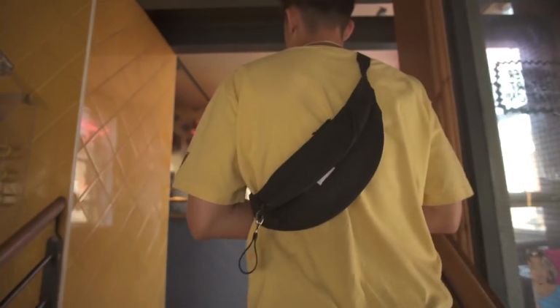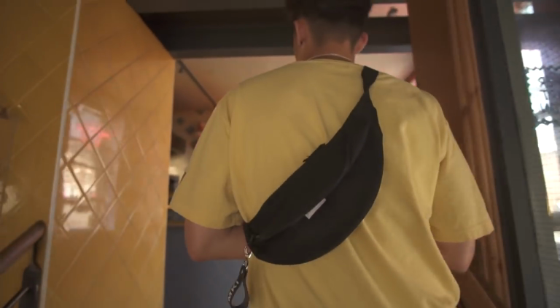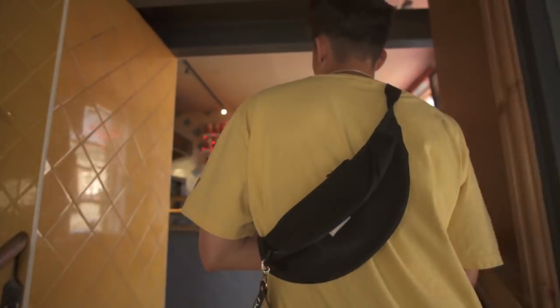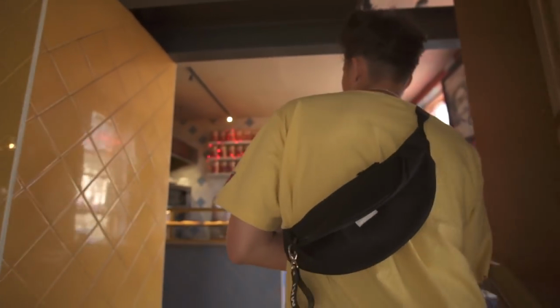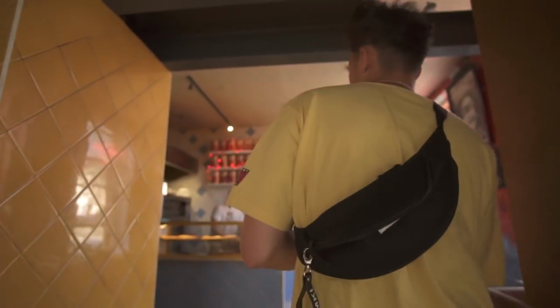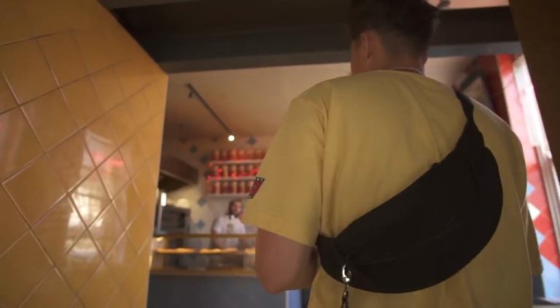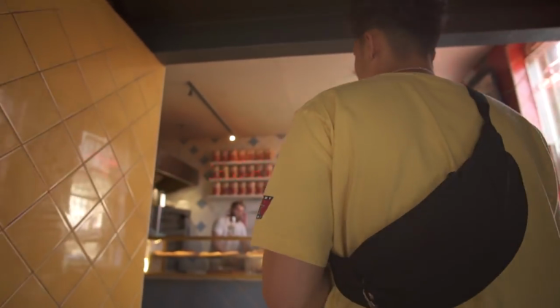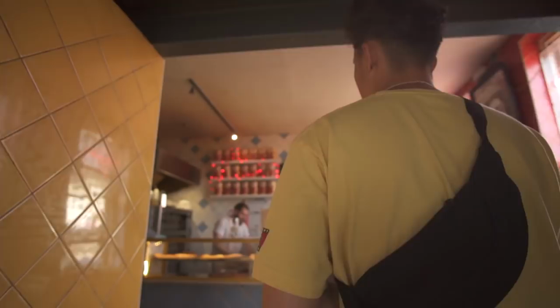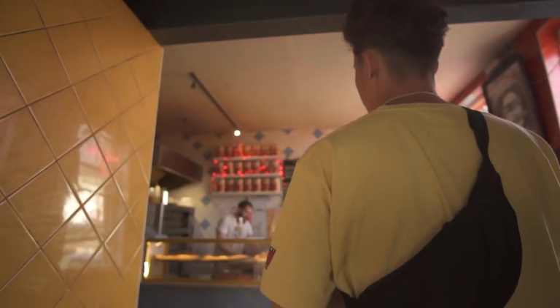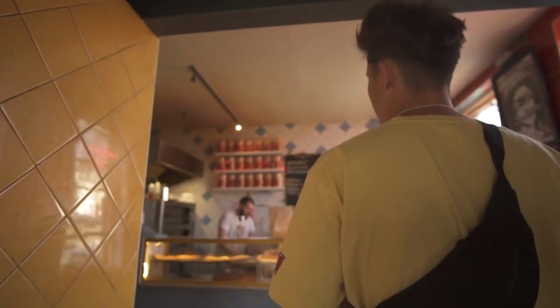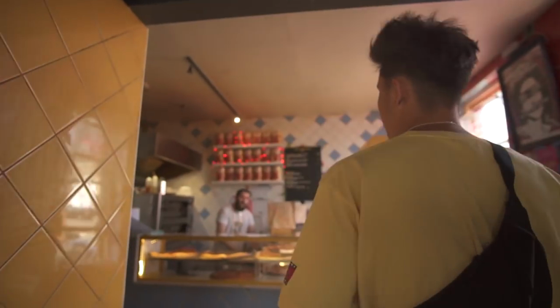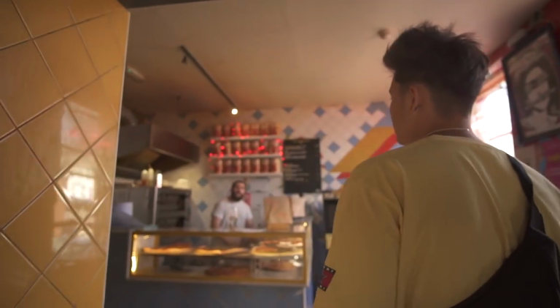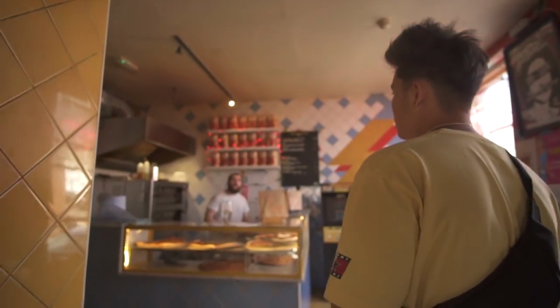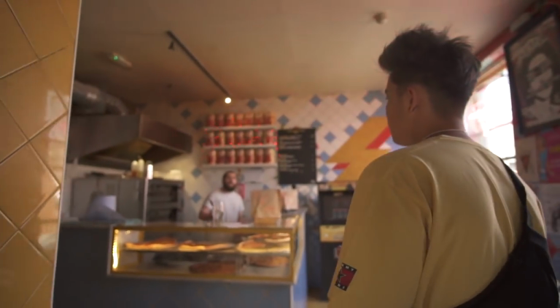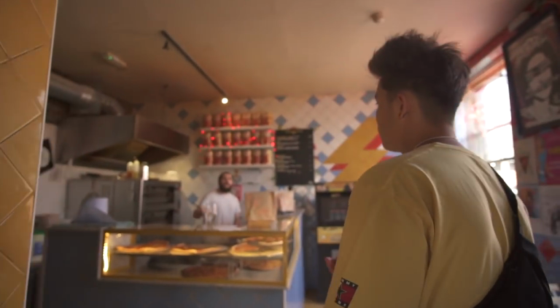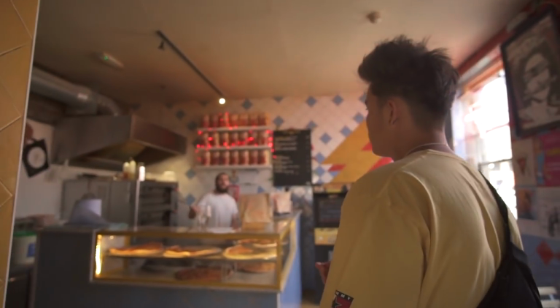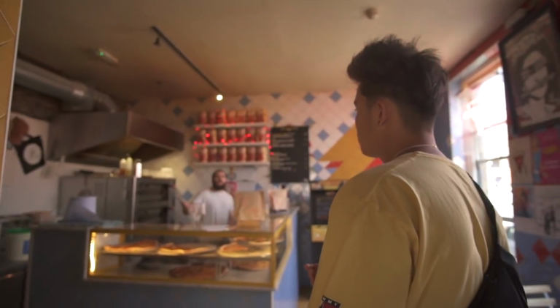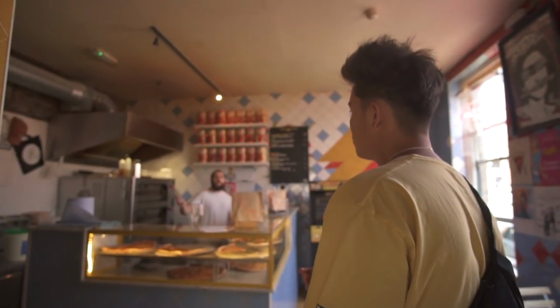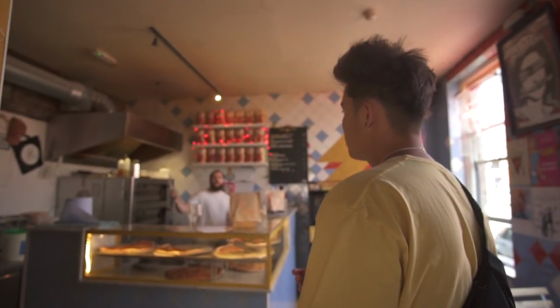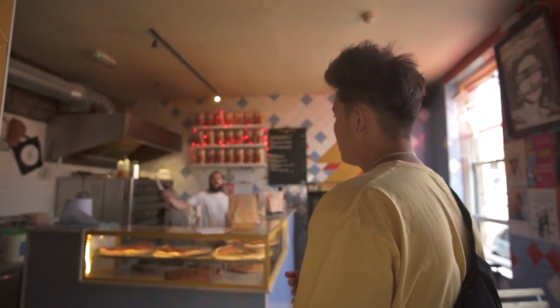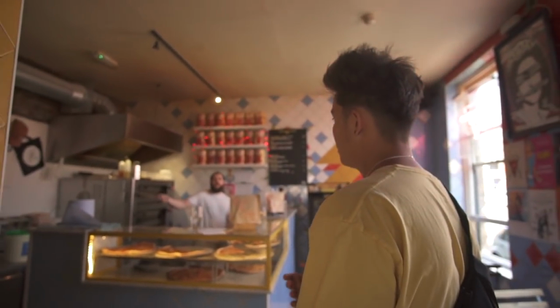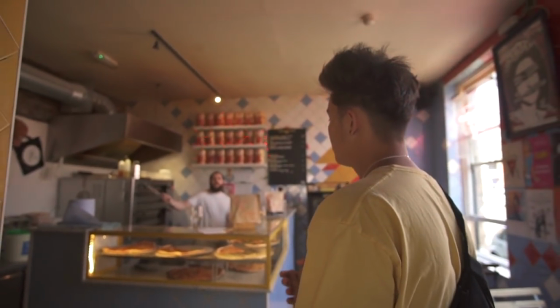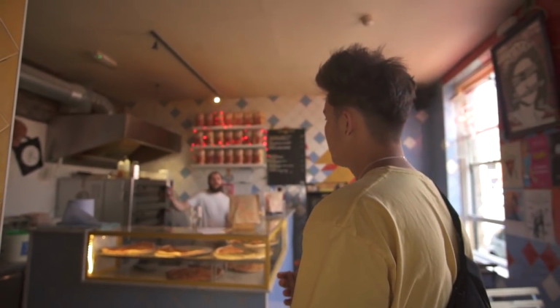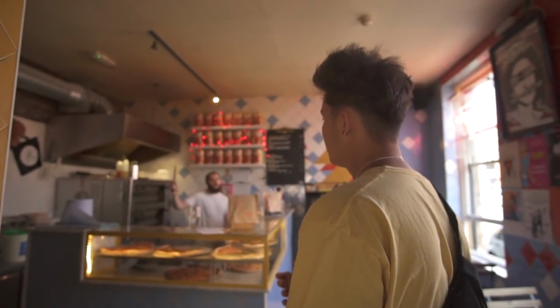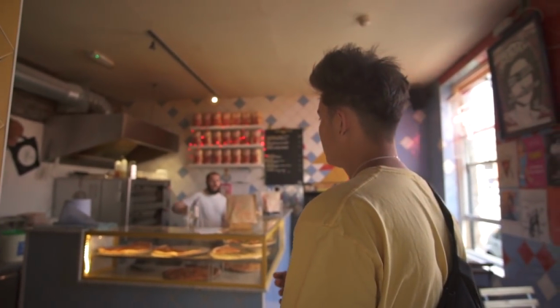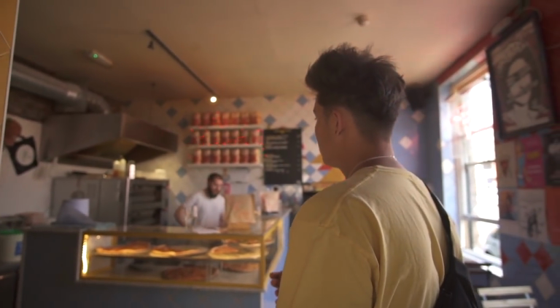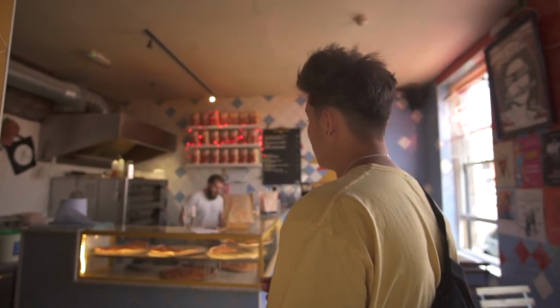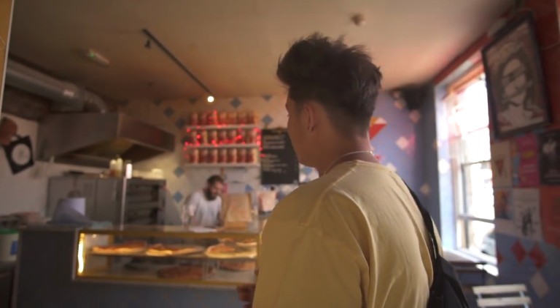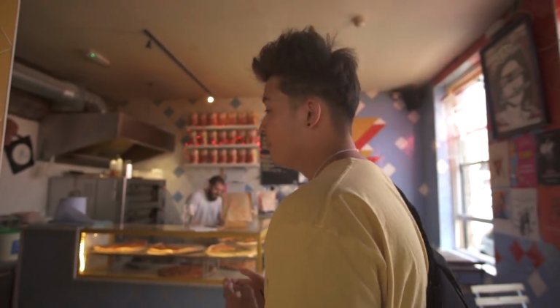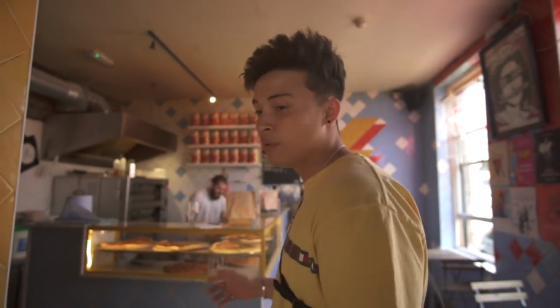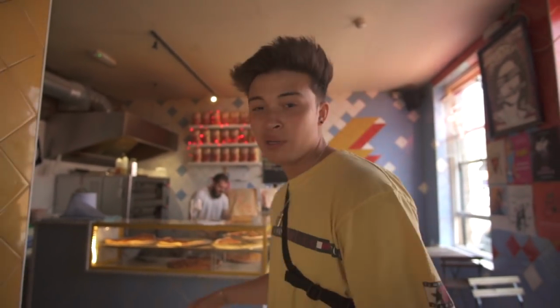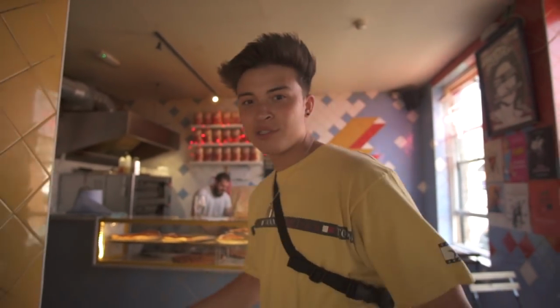Excuse me, do you know where the Lost Art store is? 'In the bar there's a white door — the rest of the closet, so you're up.' Thank you very much.